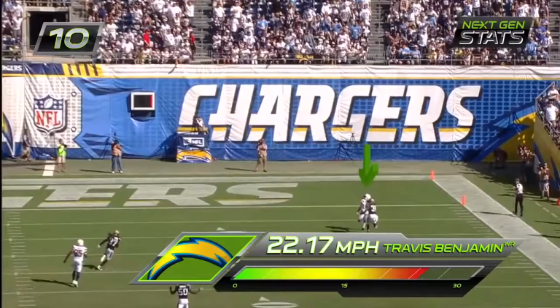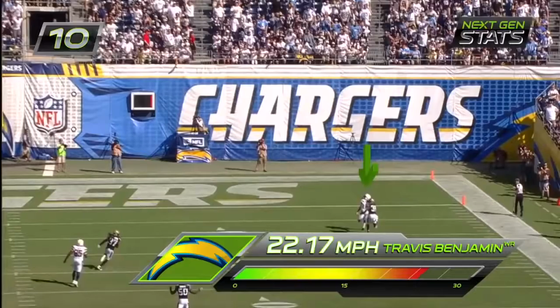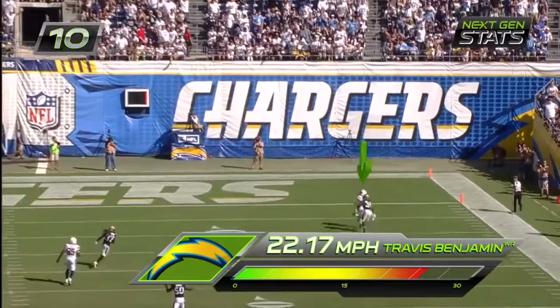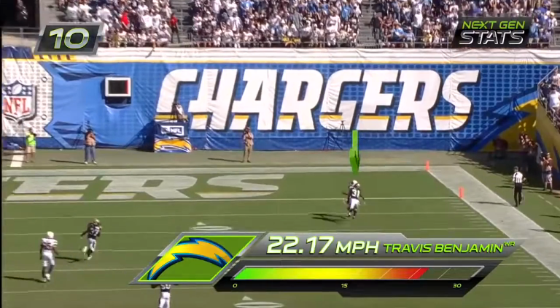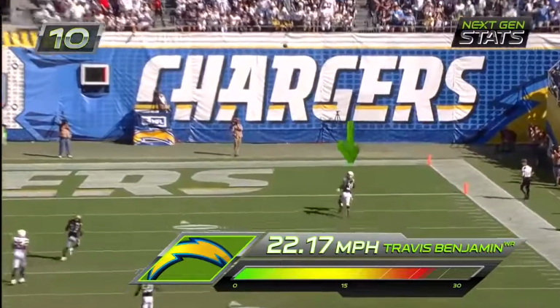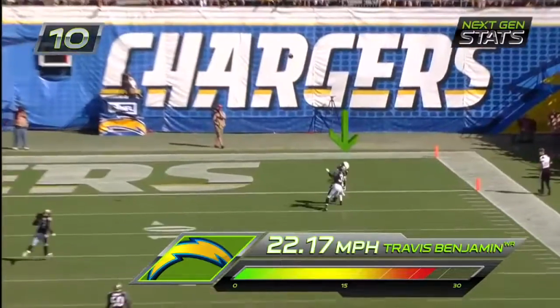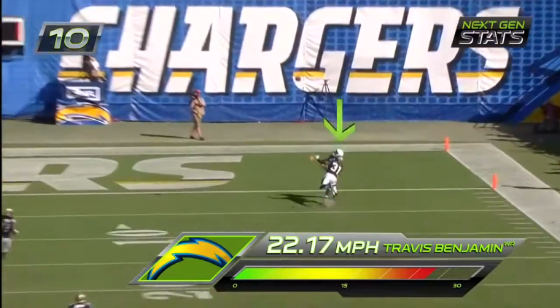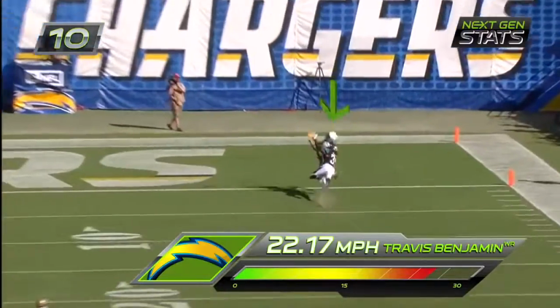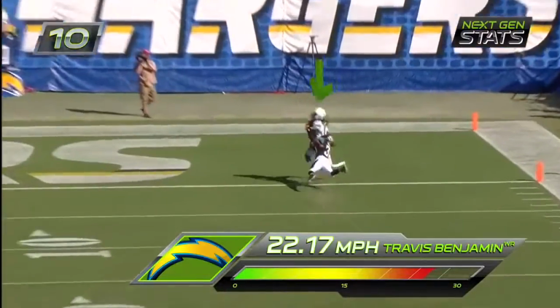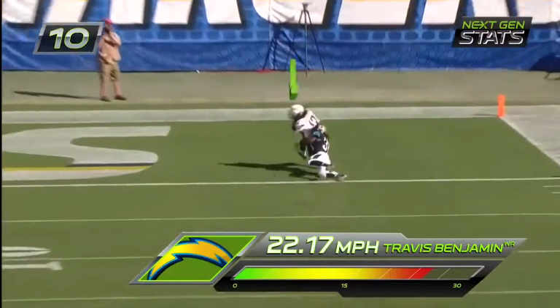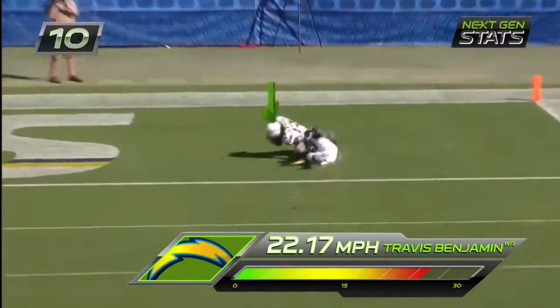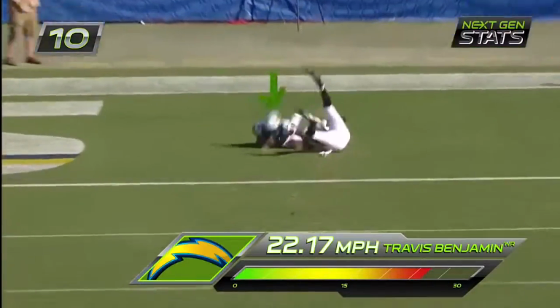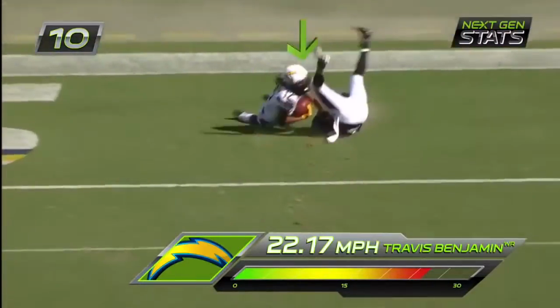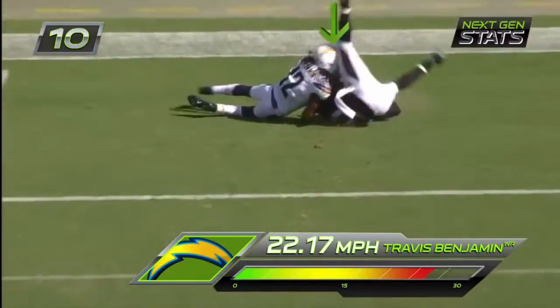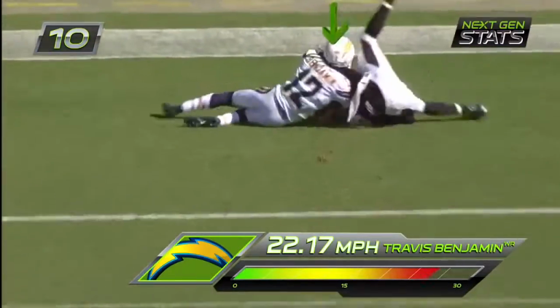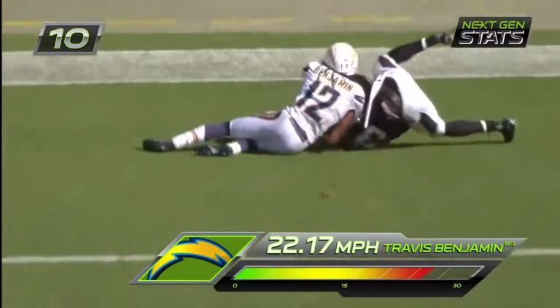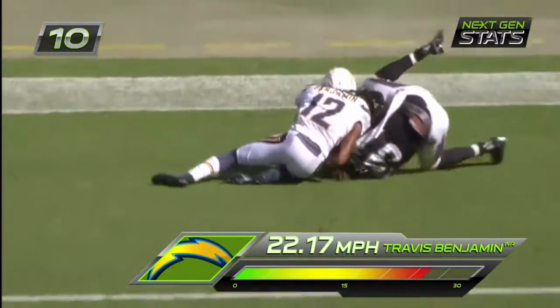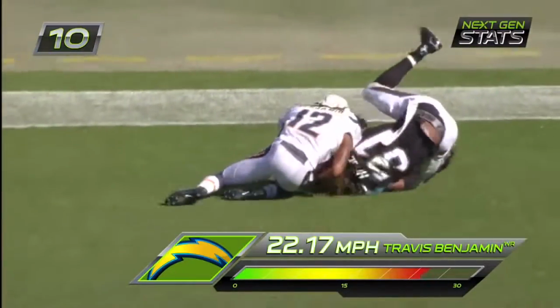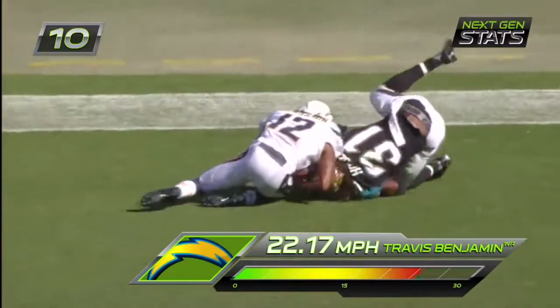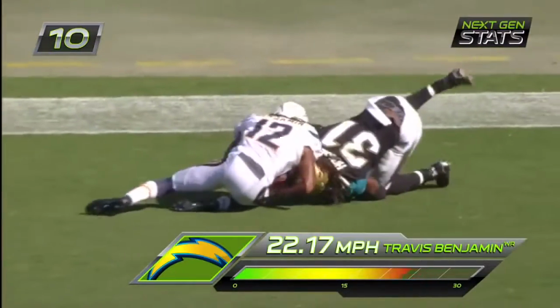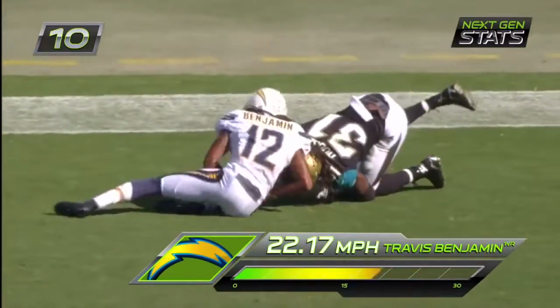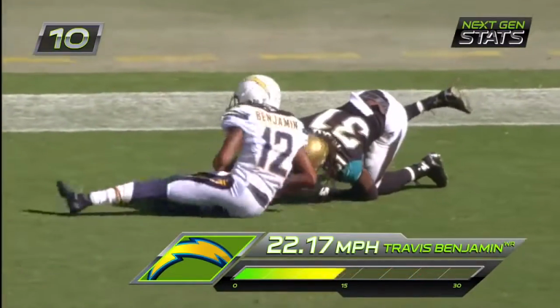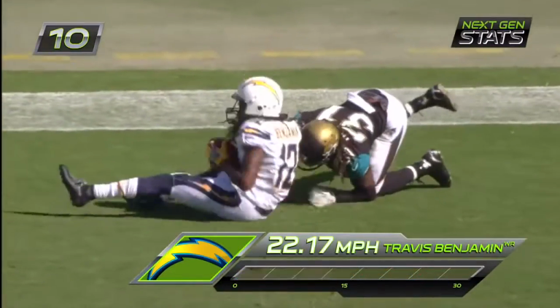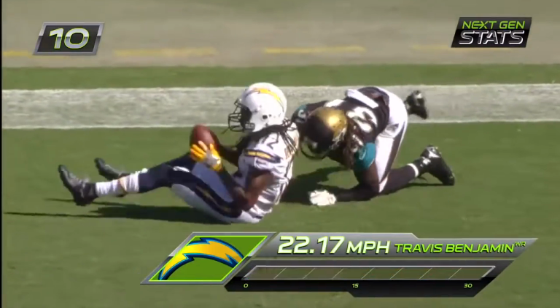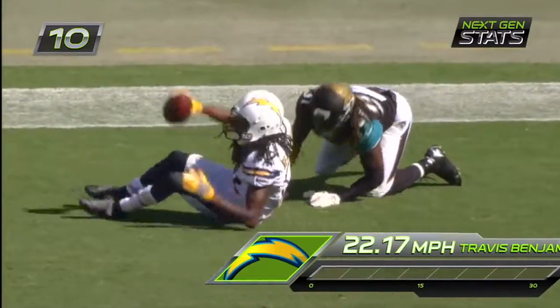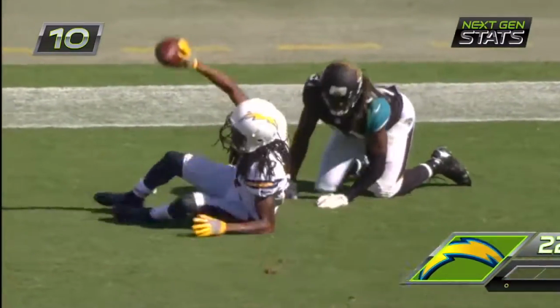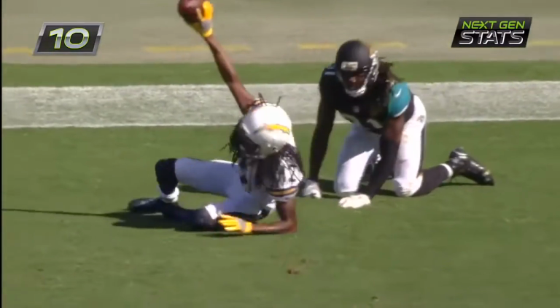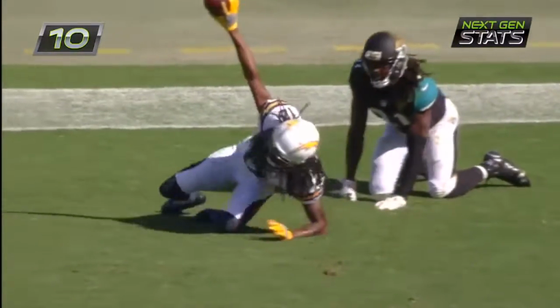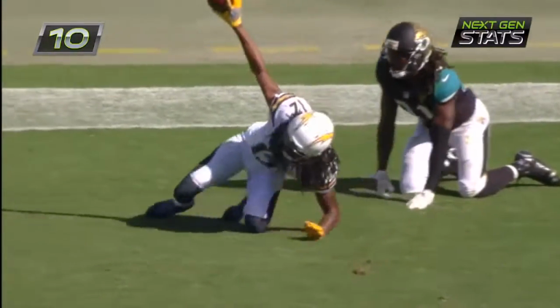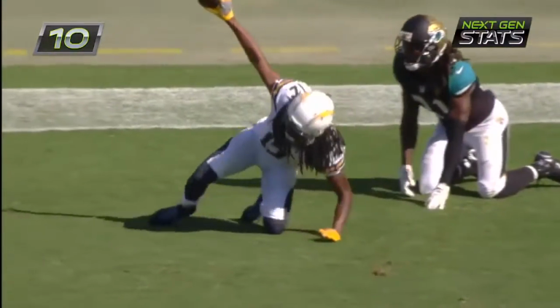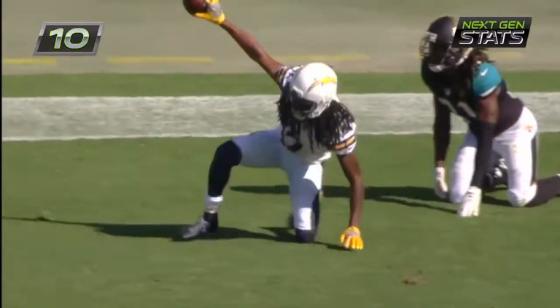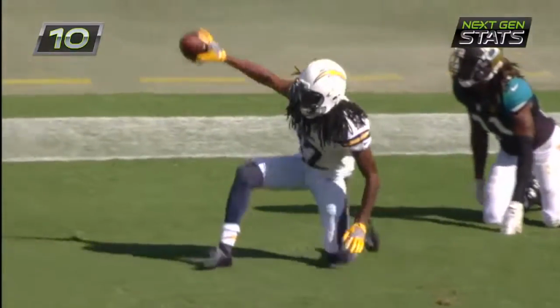He has some space and he caught the ball! Touchdown San Diego!